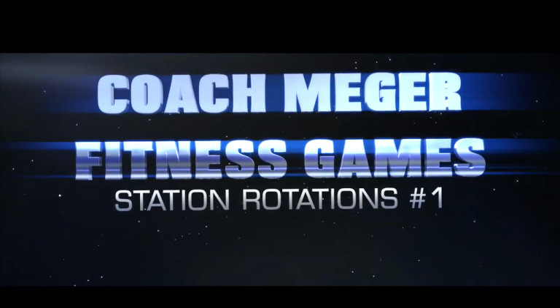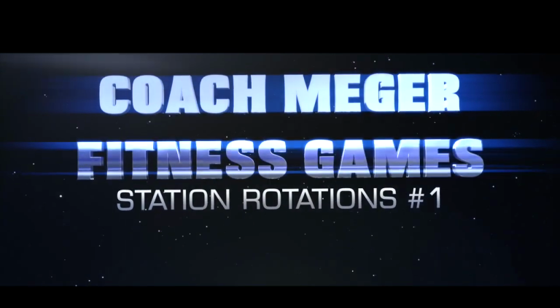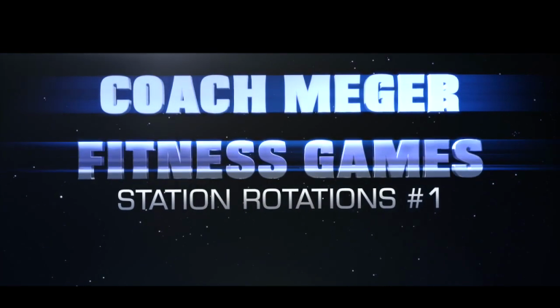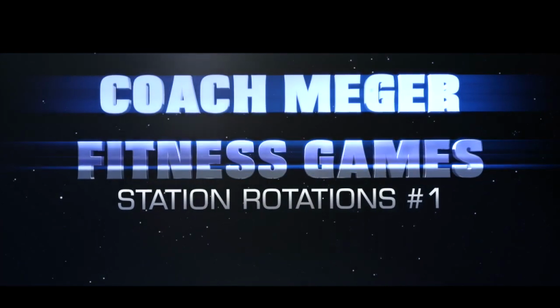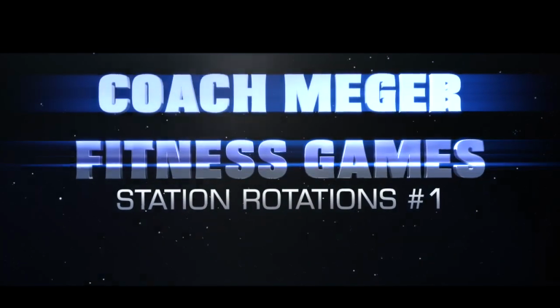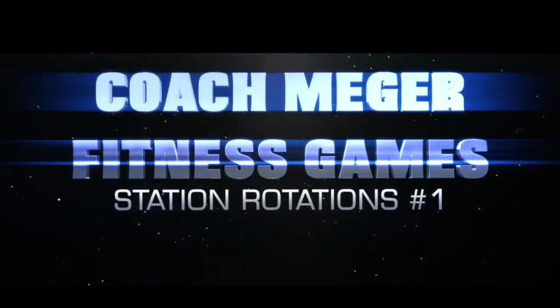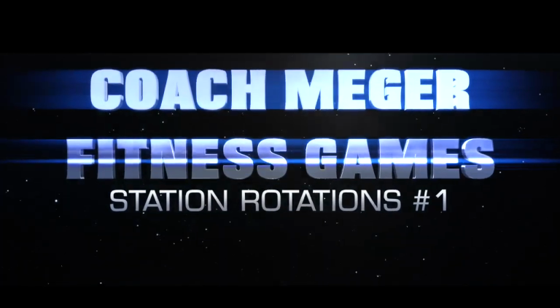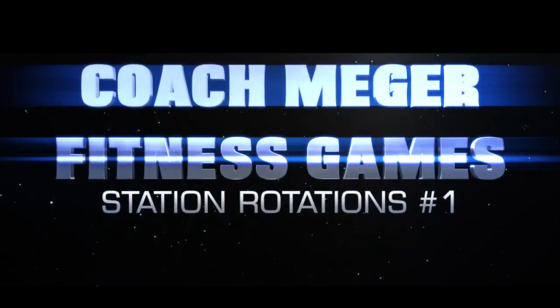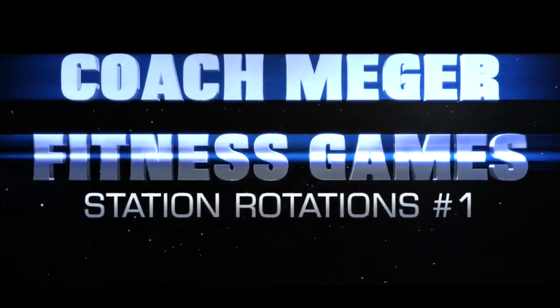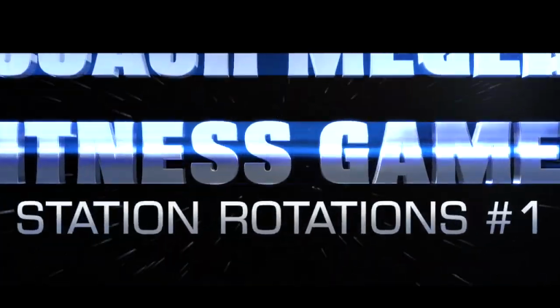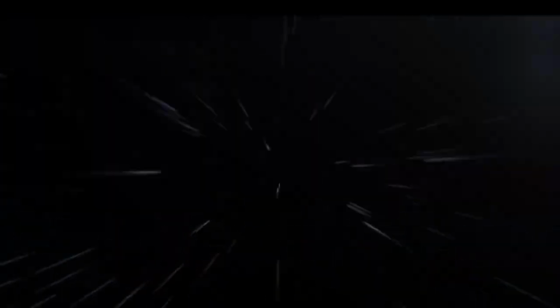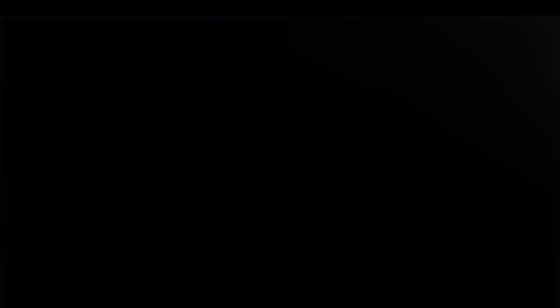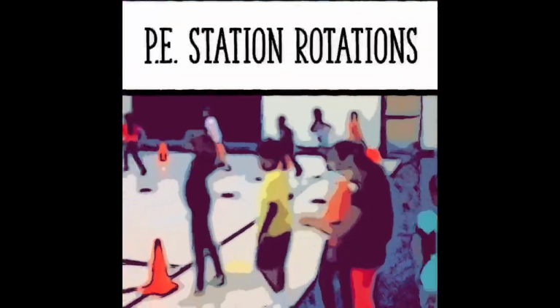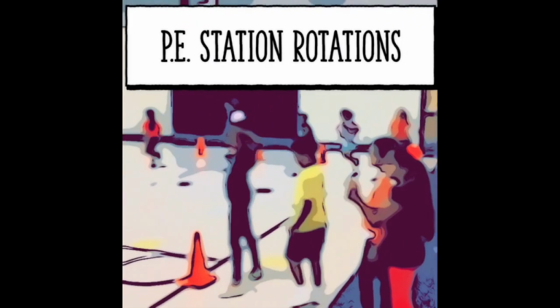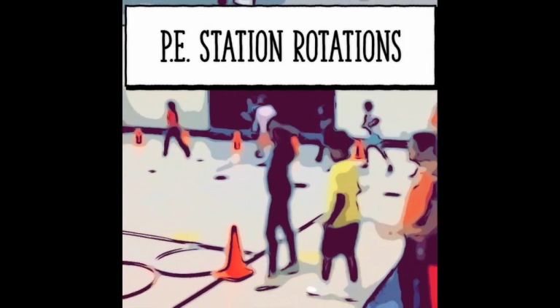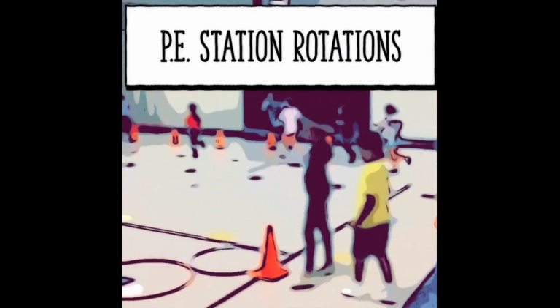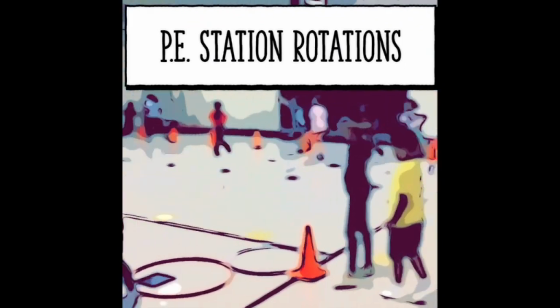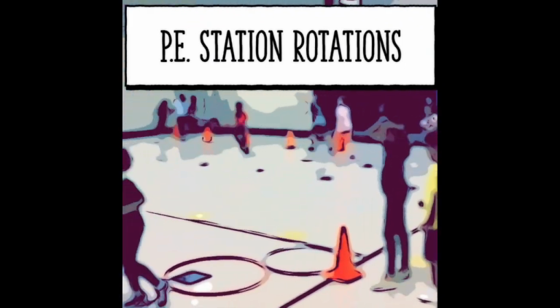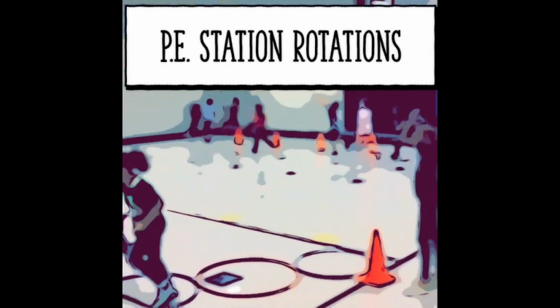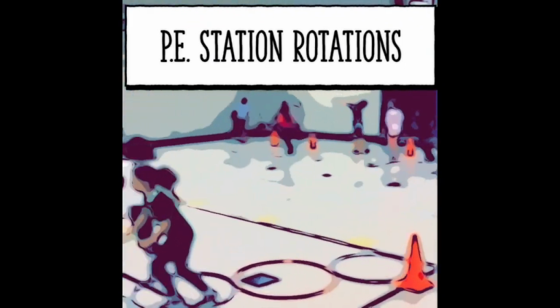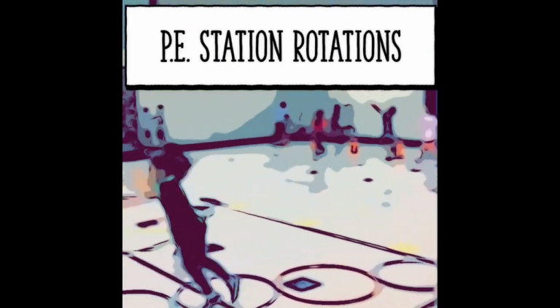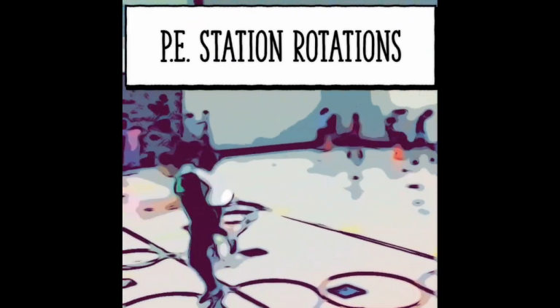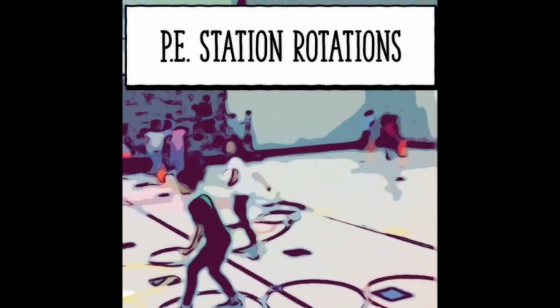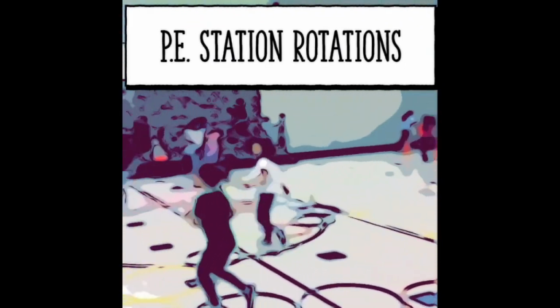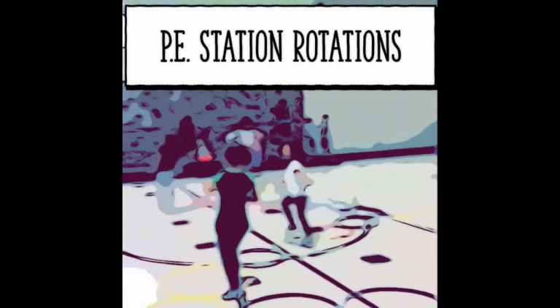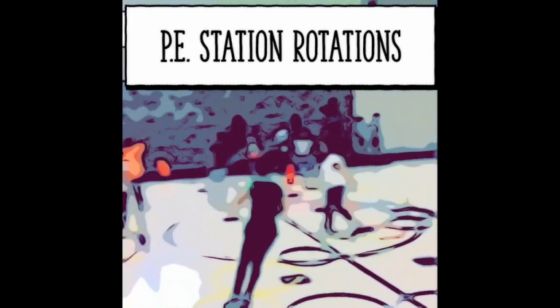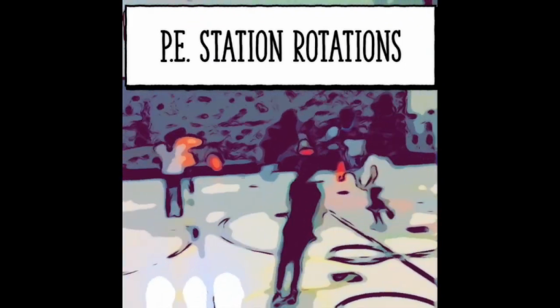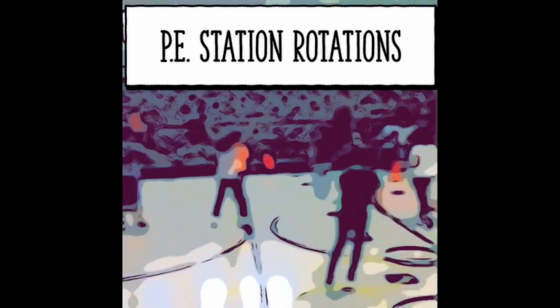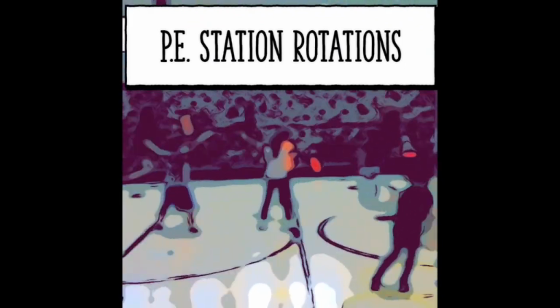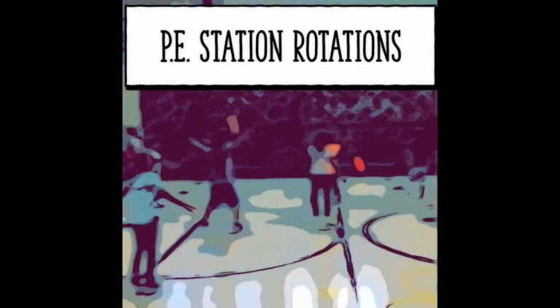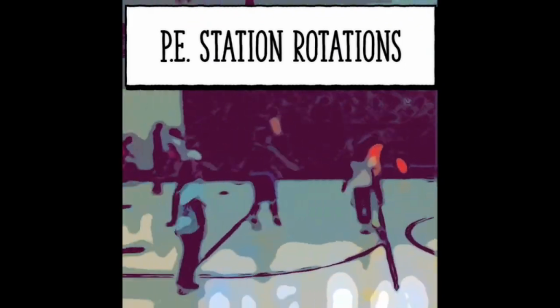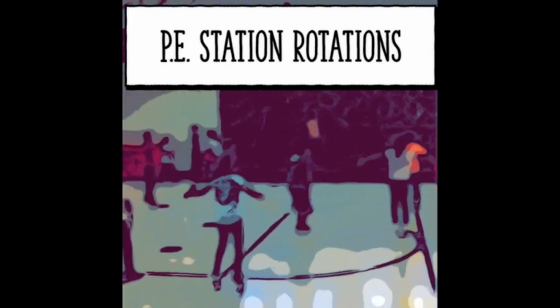Welcome back. Today in PE we have station rotations.